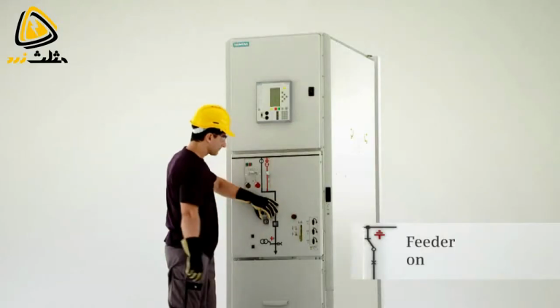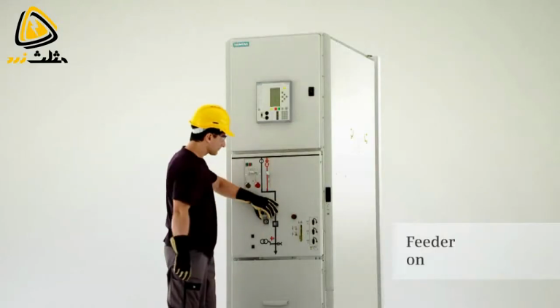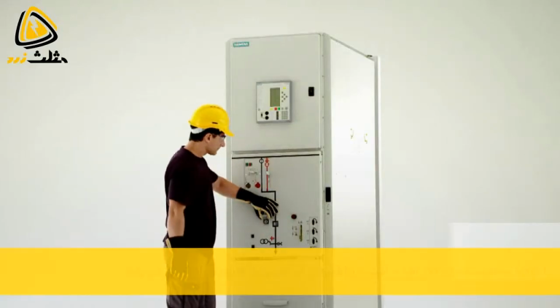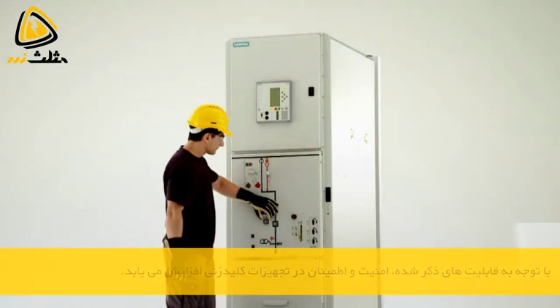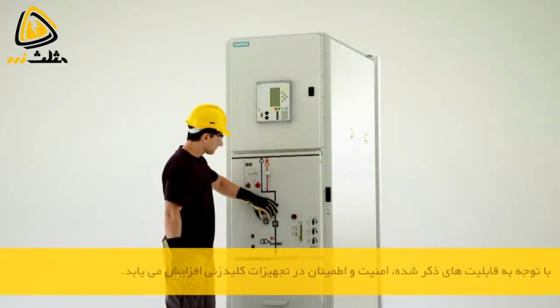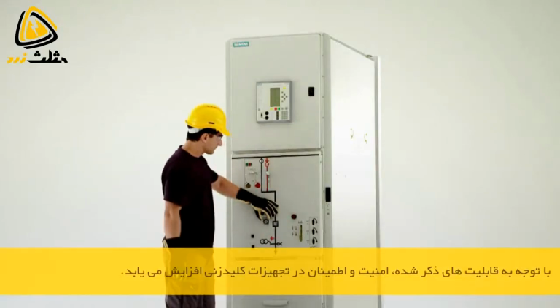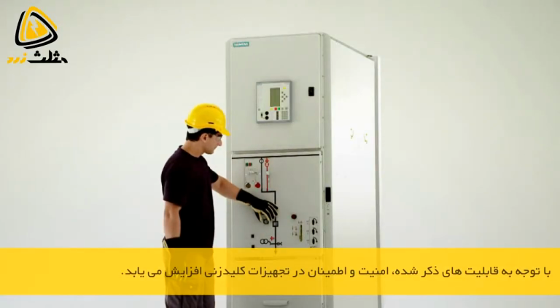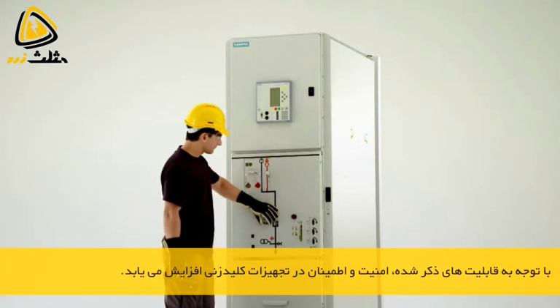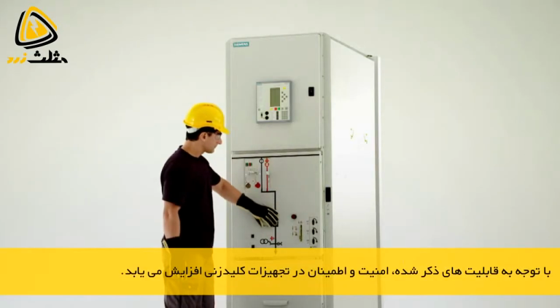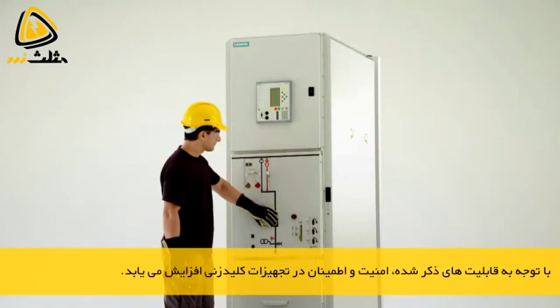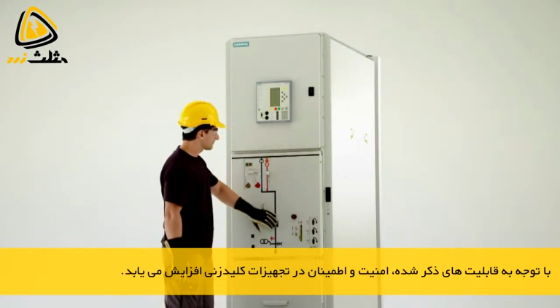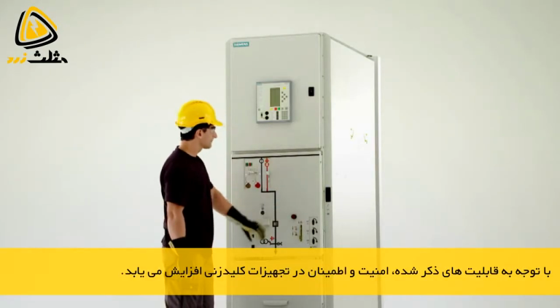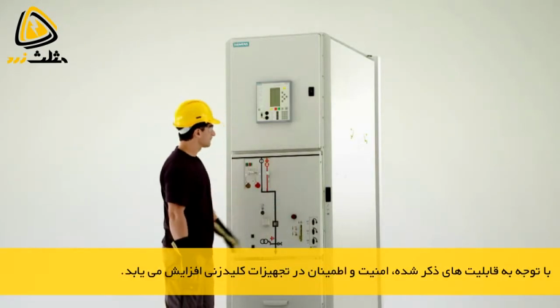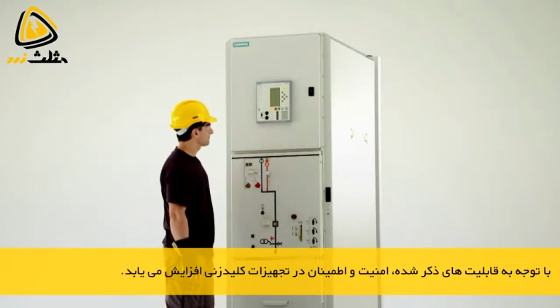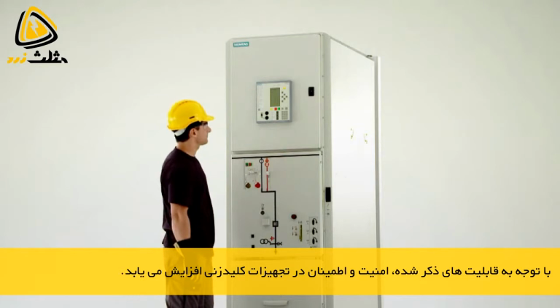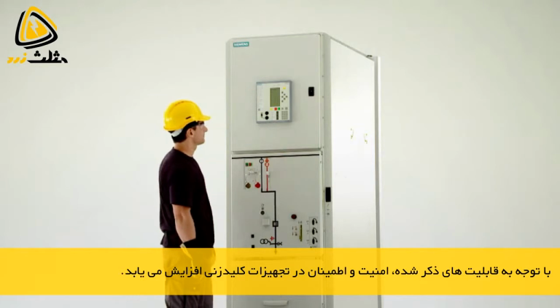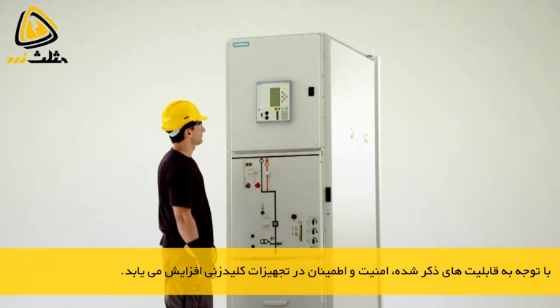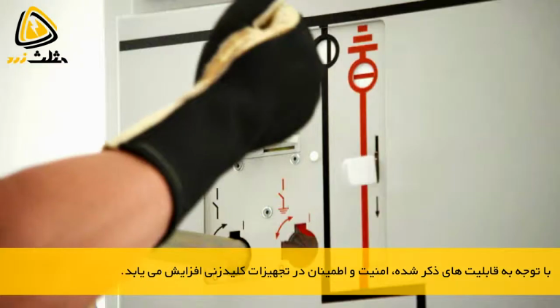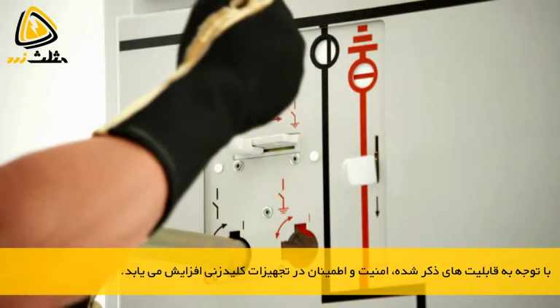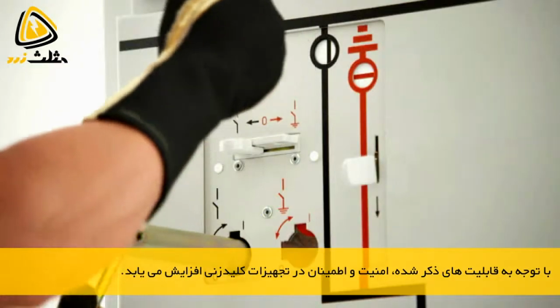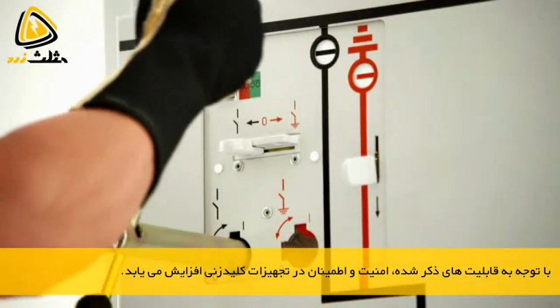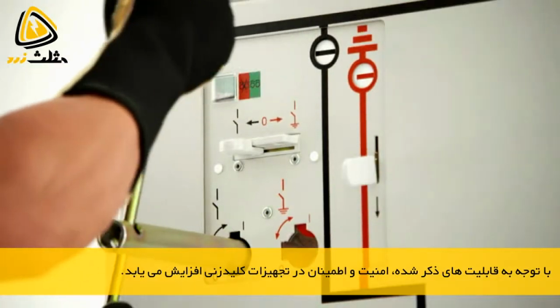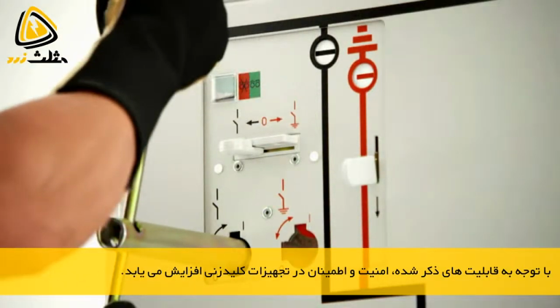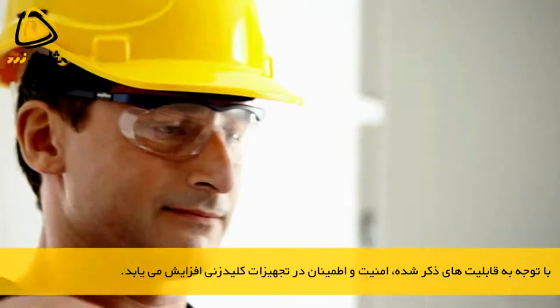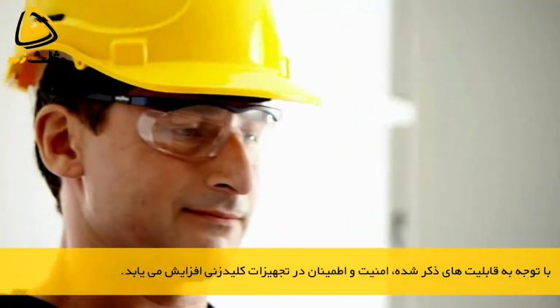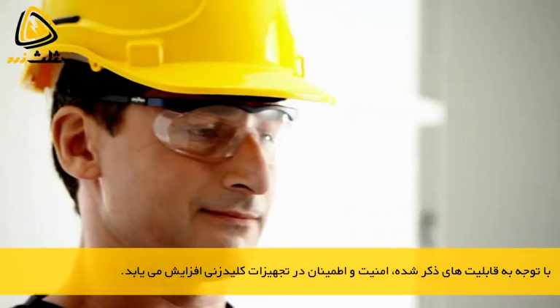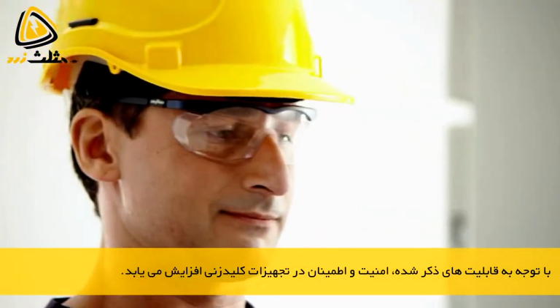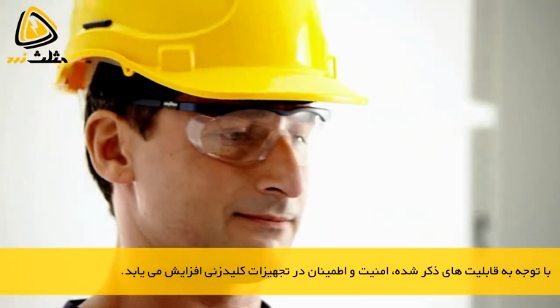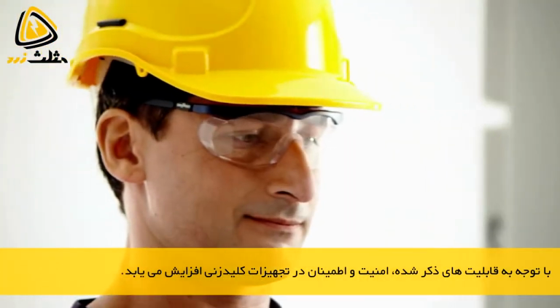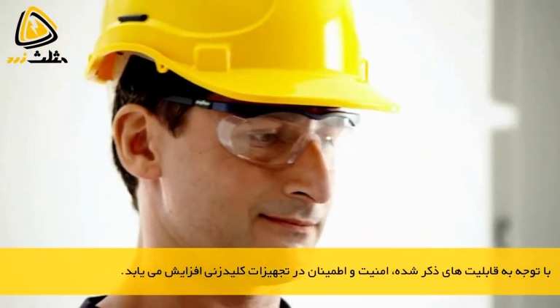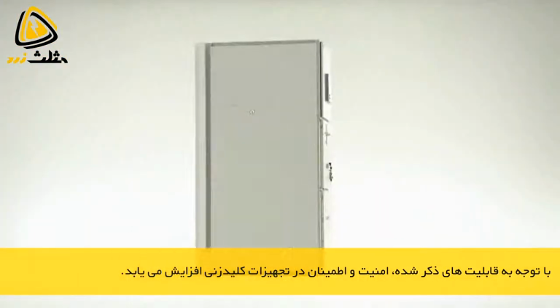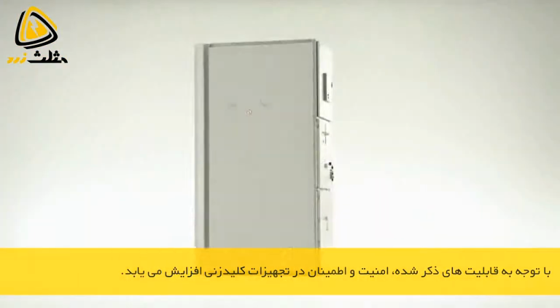The feeder is re-energized by closing the circuit breaker. The choose and execute principle — so switching is both reliable and safe.